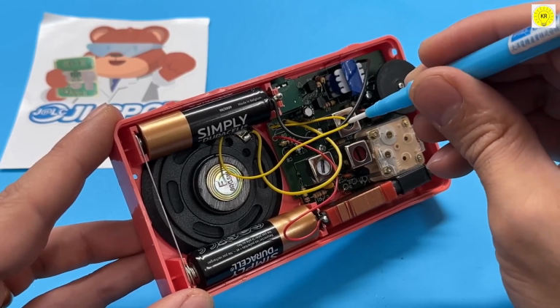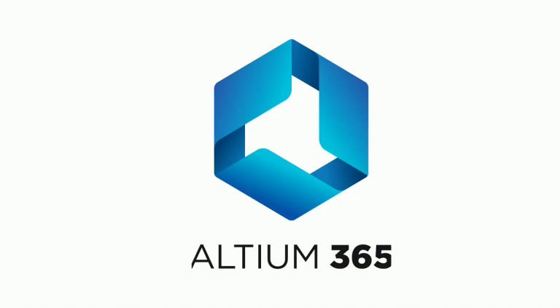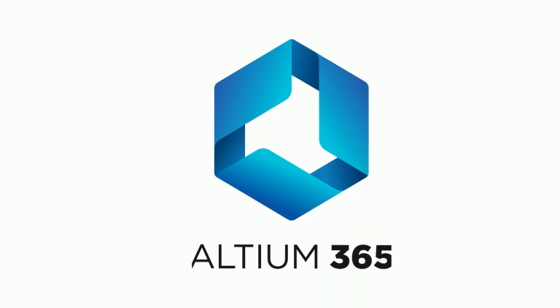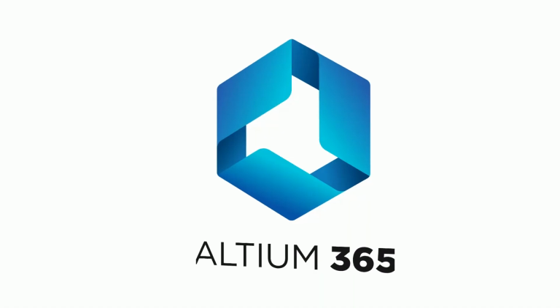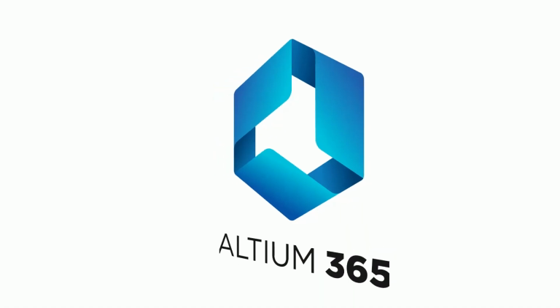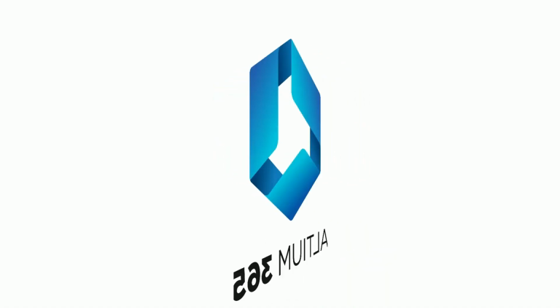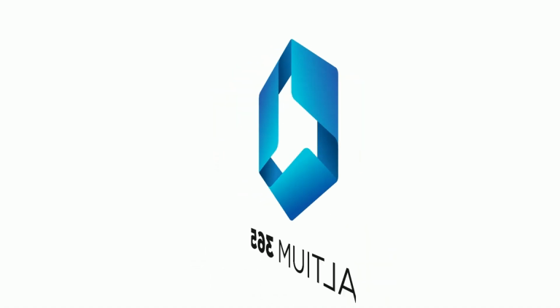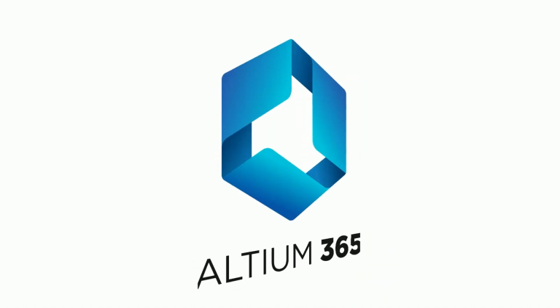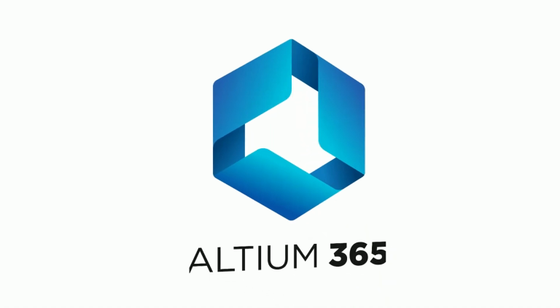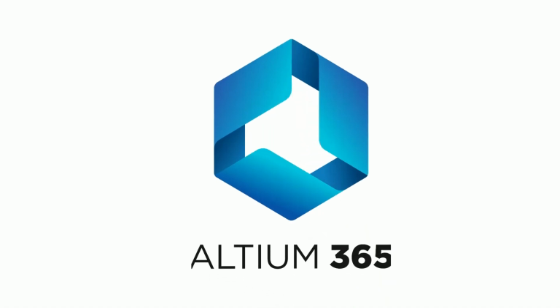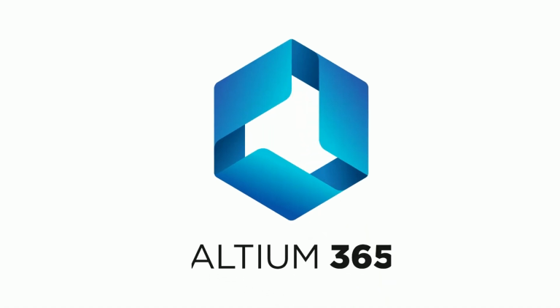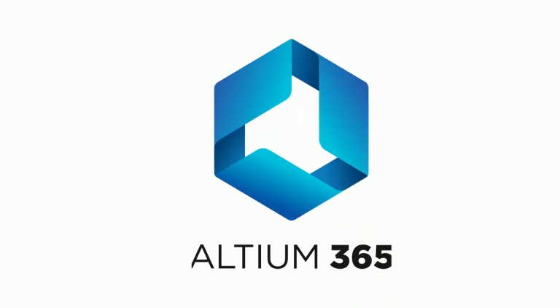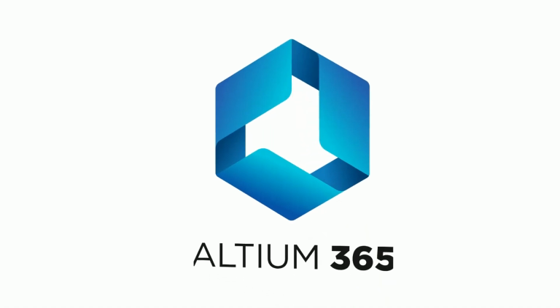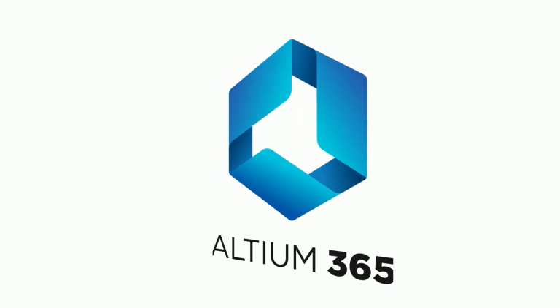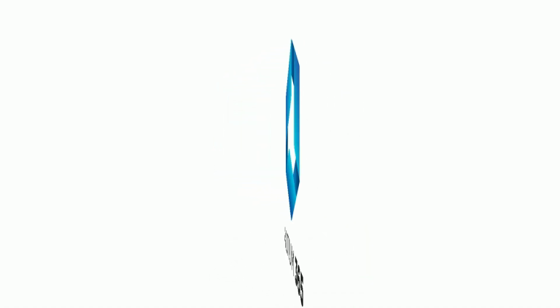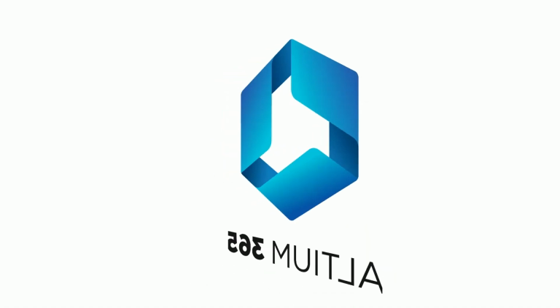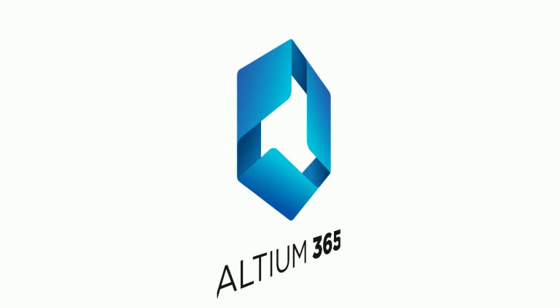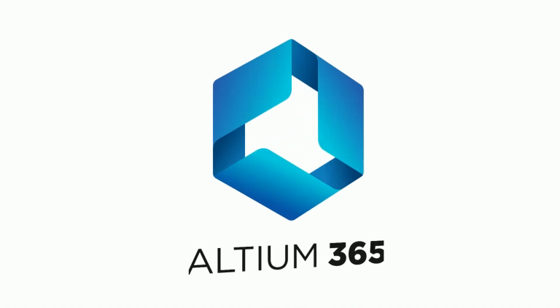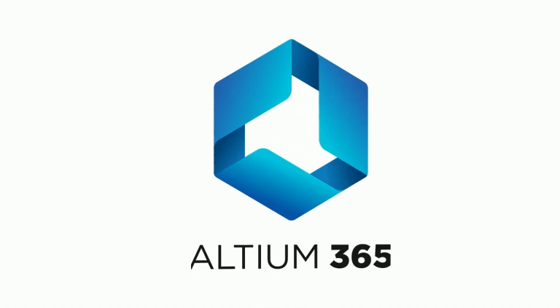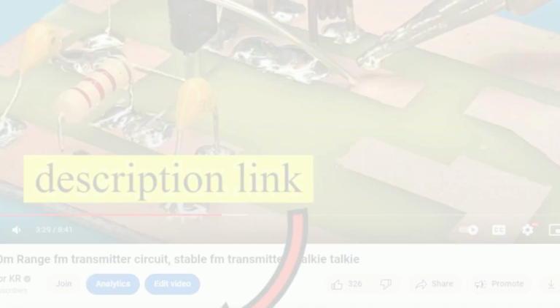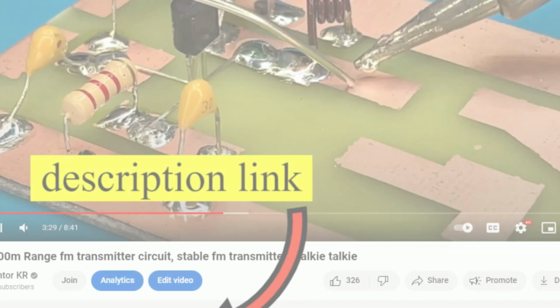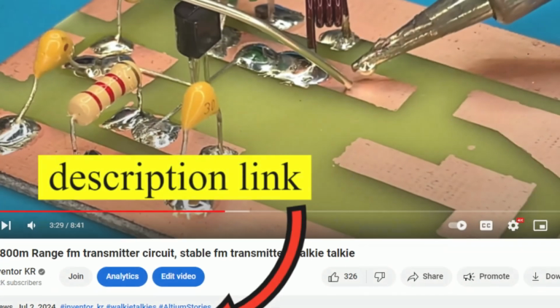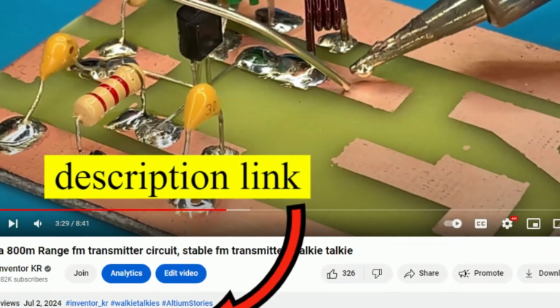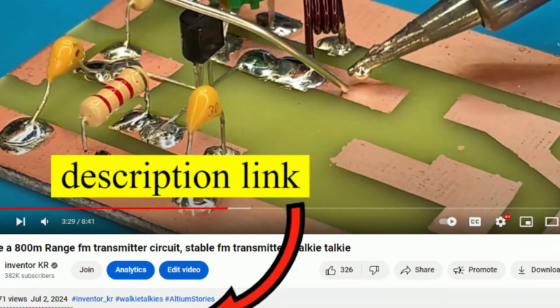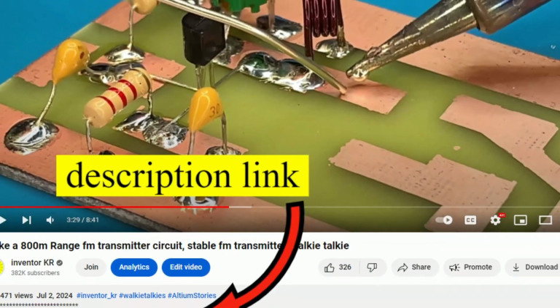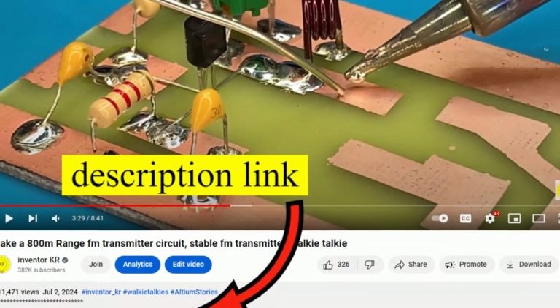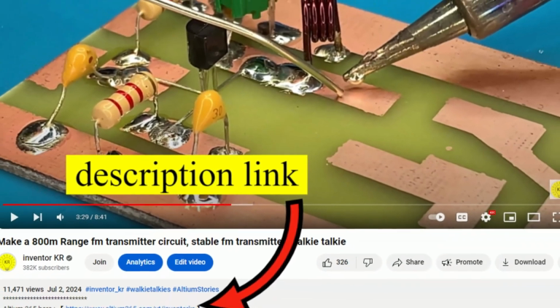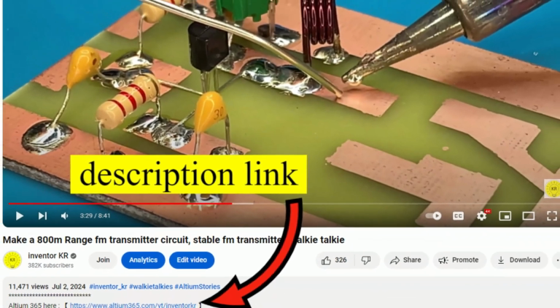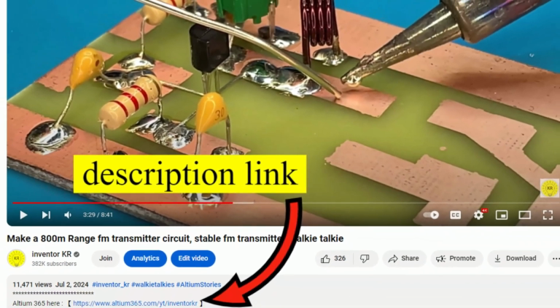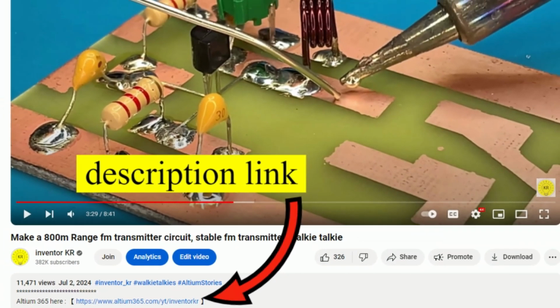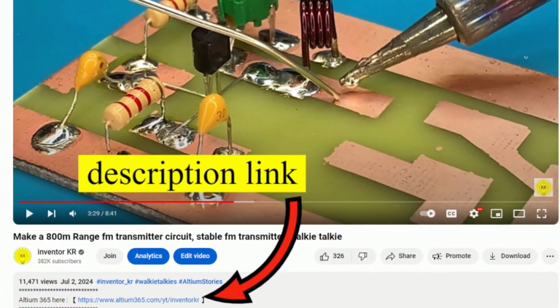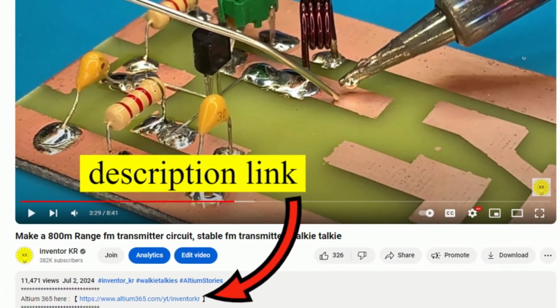This video is sponsored by Altium 365. The link is below the video in the description box.